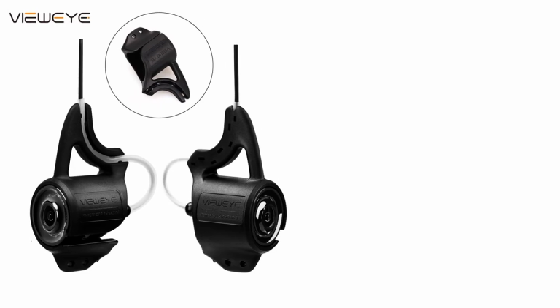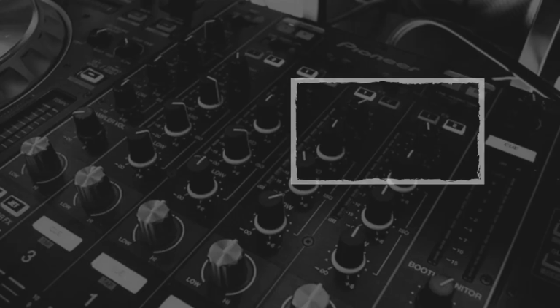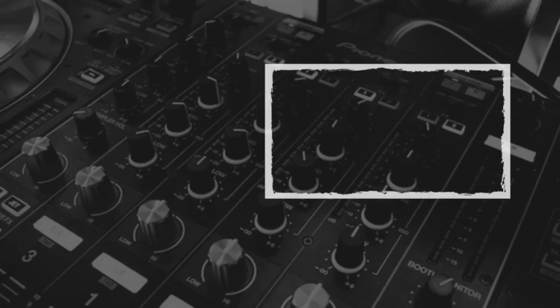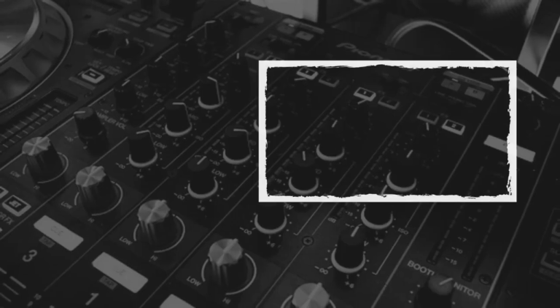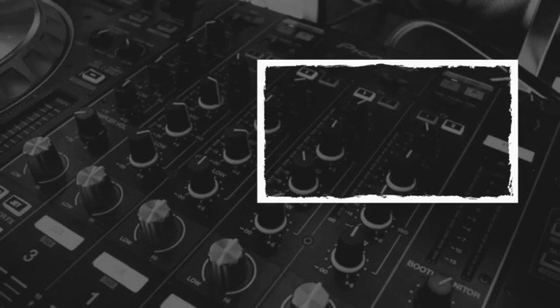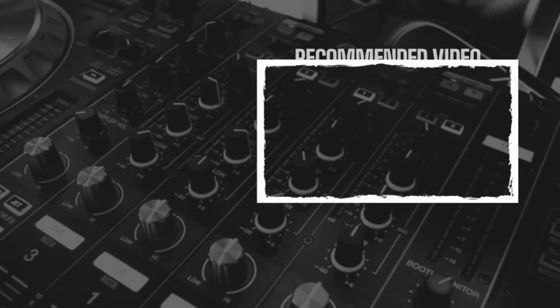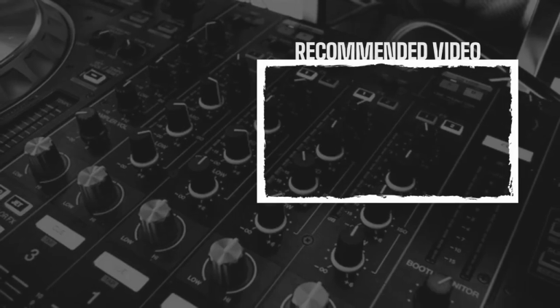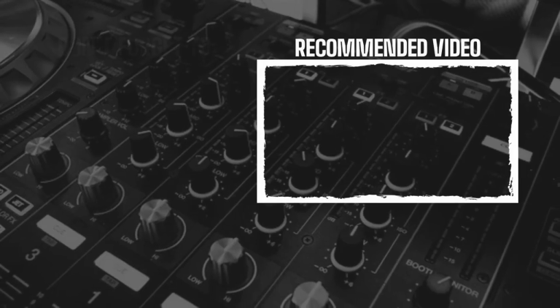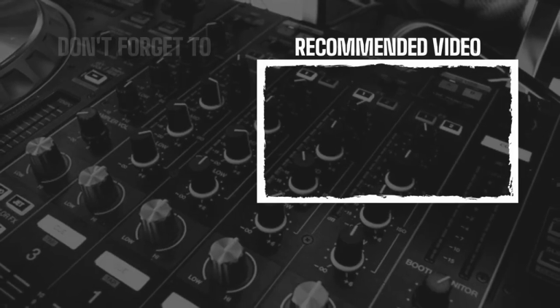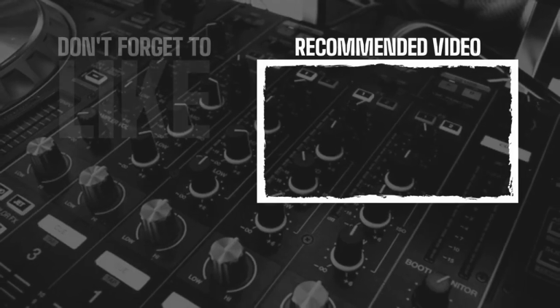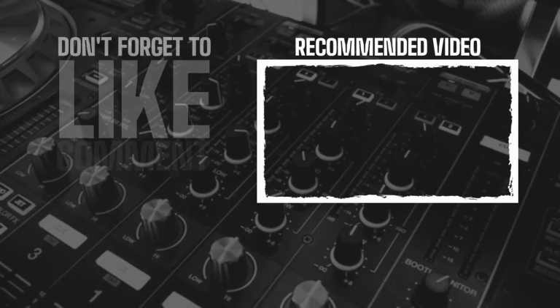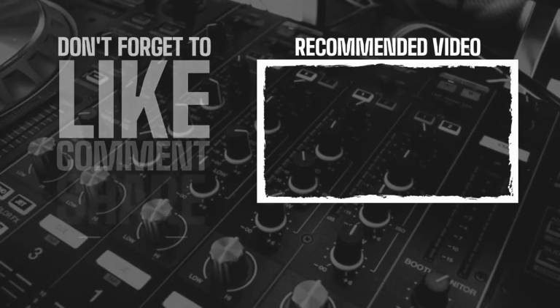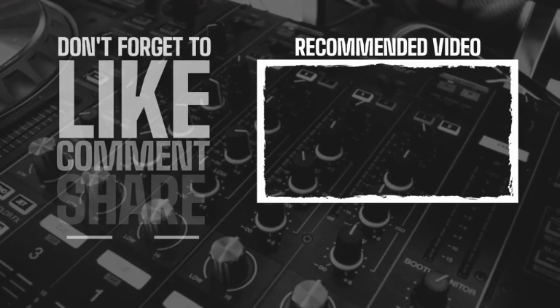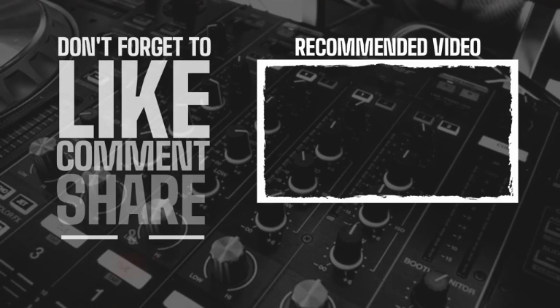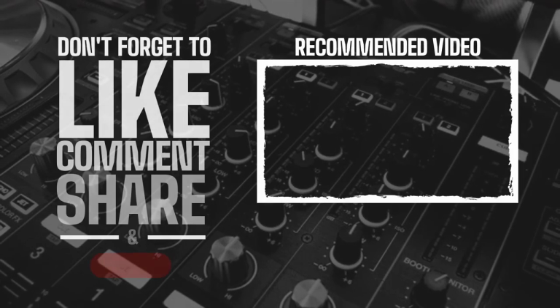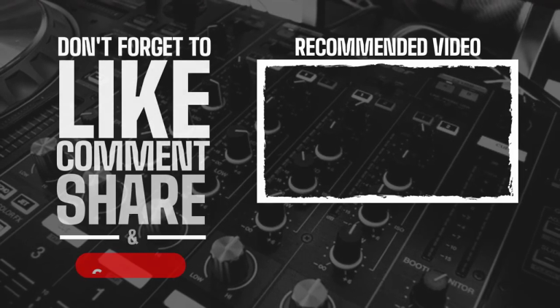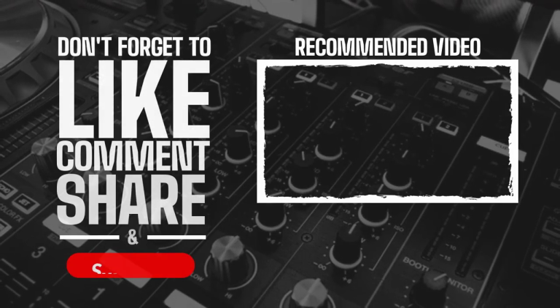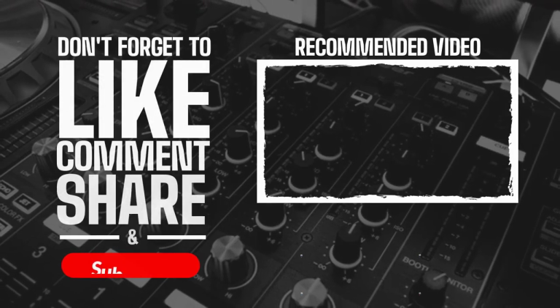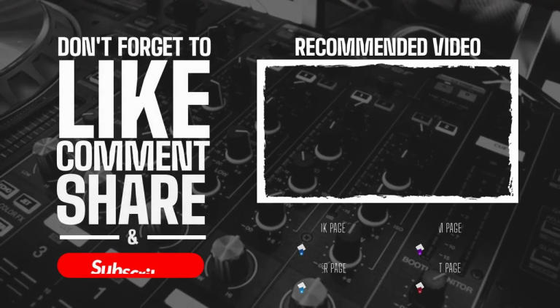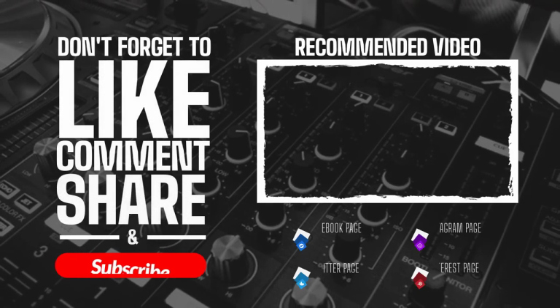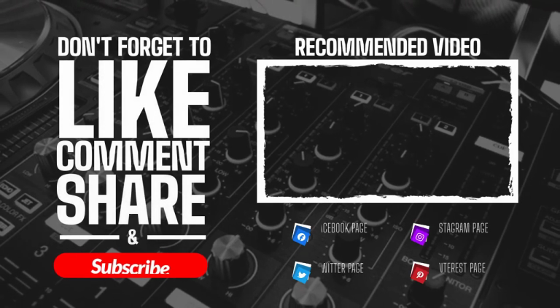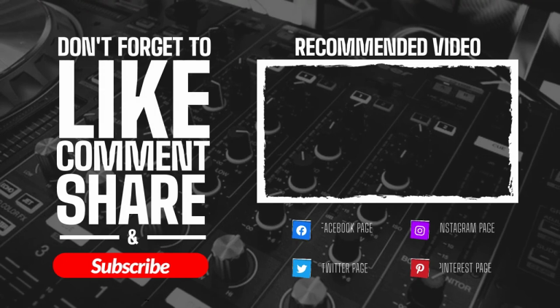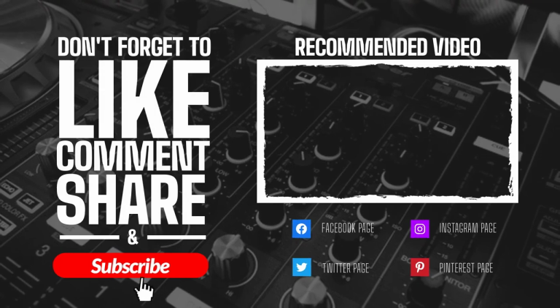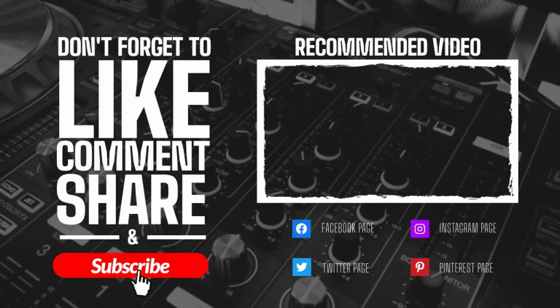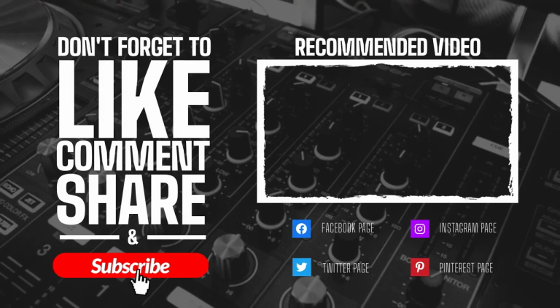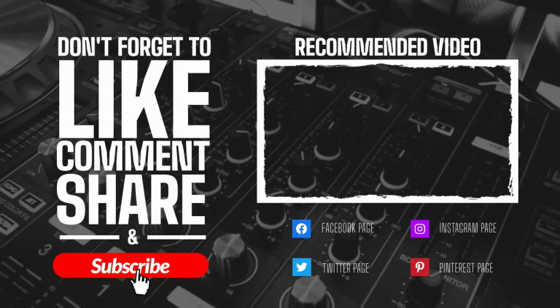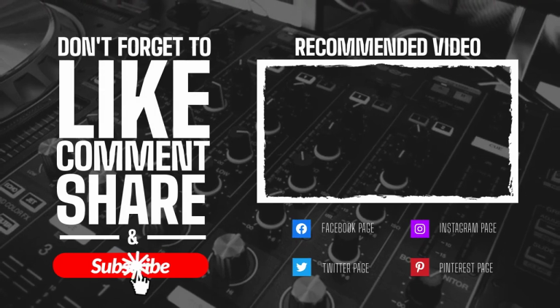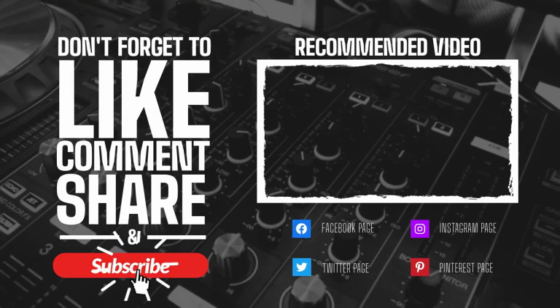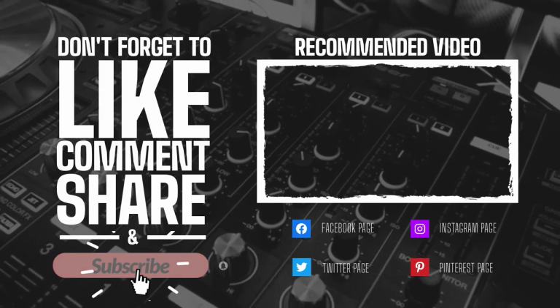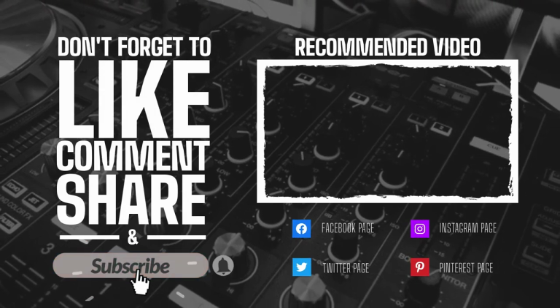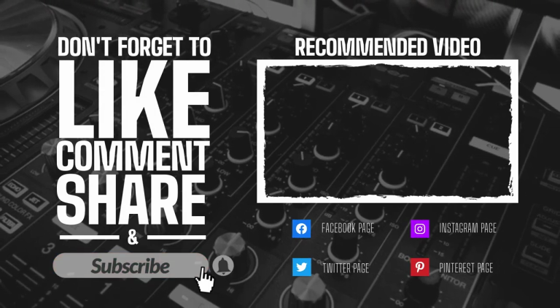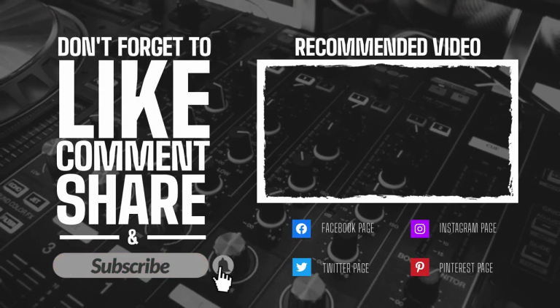Thank you for watching this video. Please like, comment, and don't forget to subscribe to the channel. Thank you.